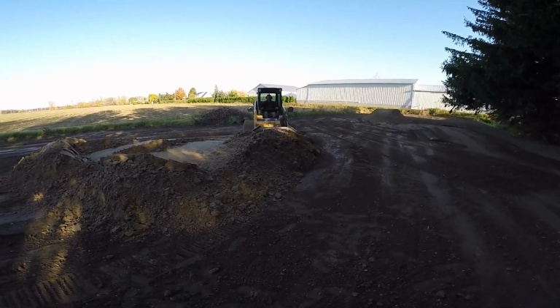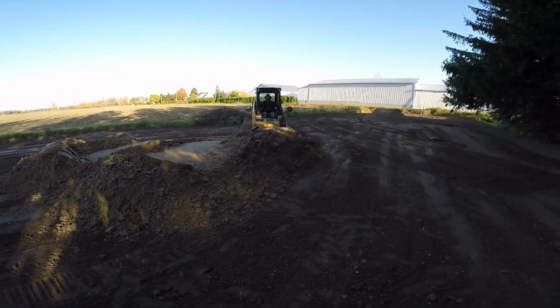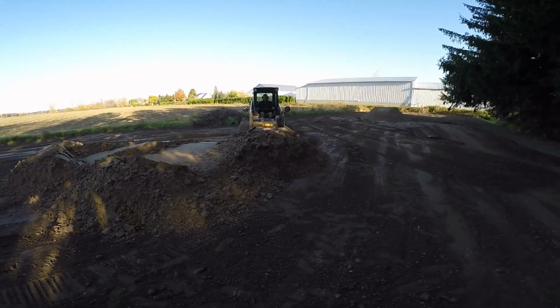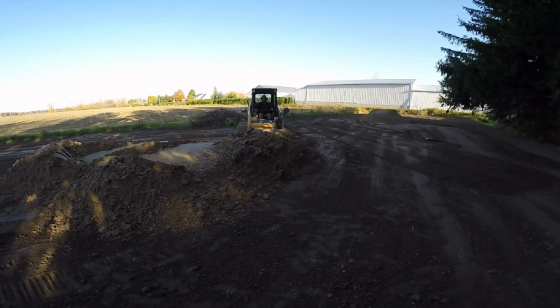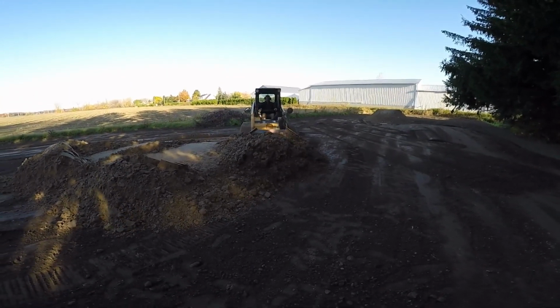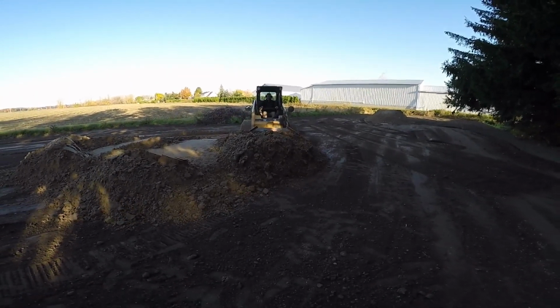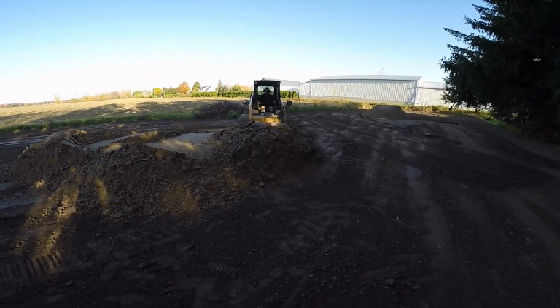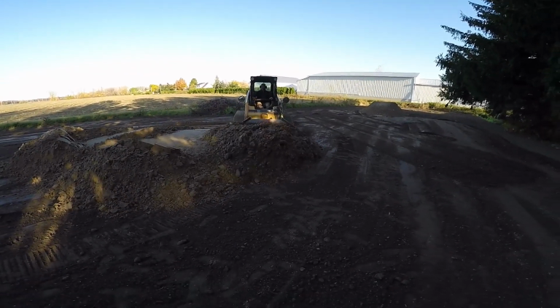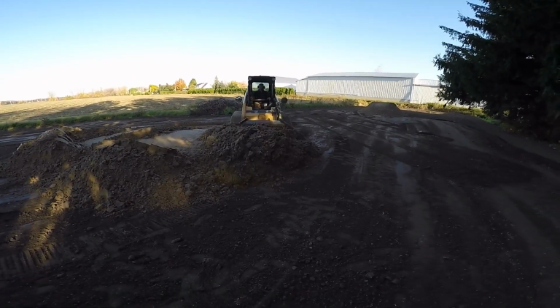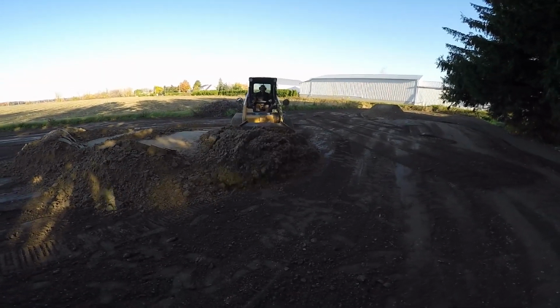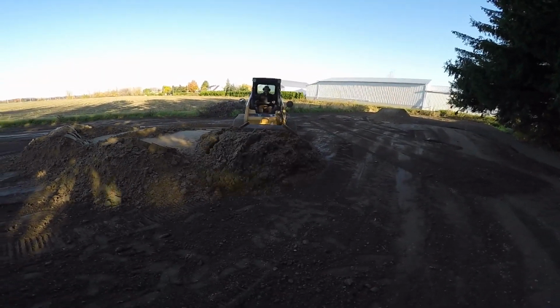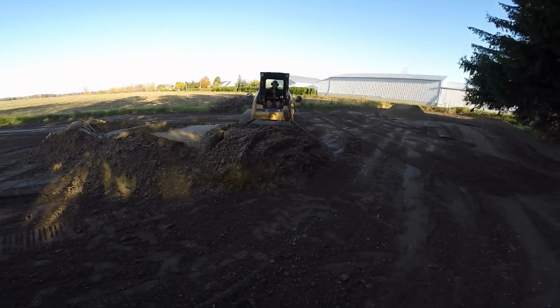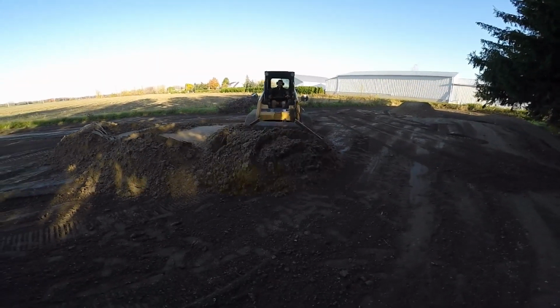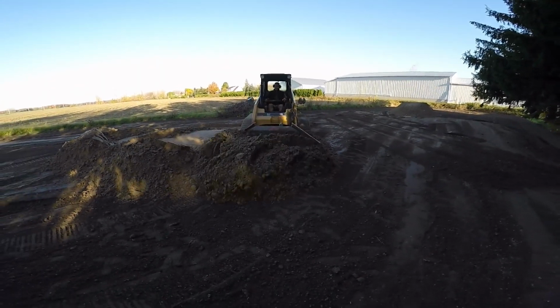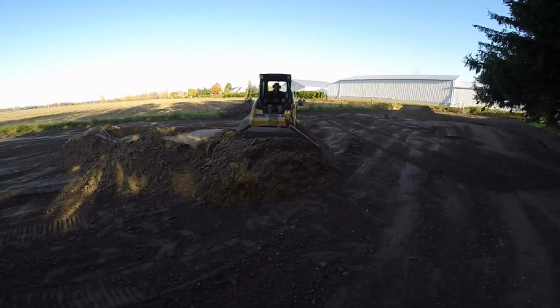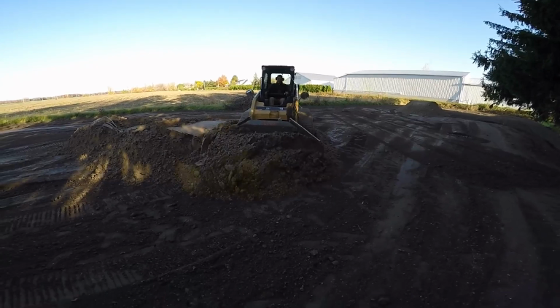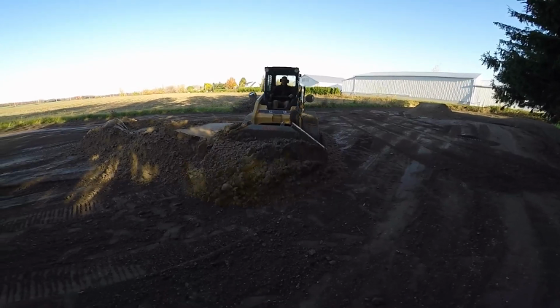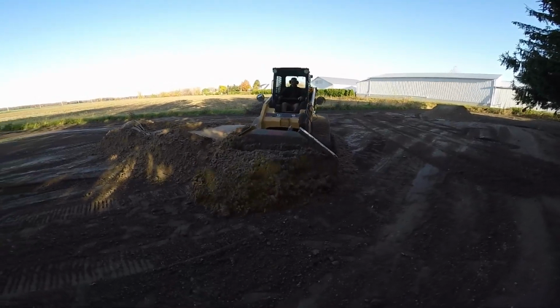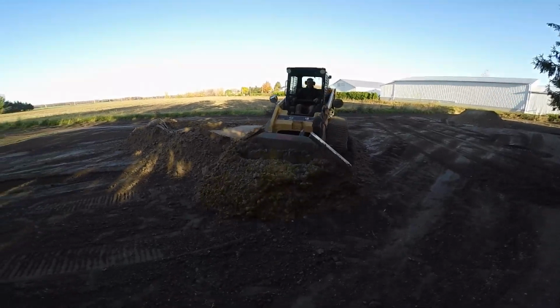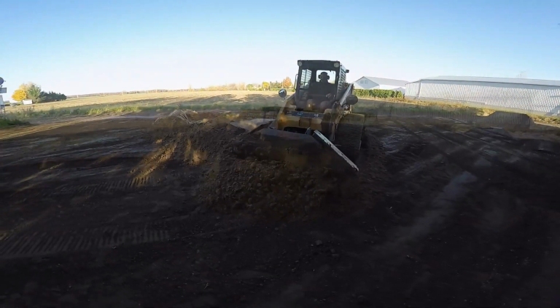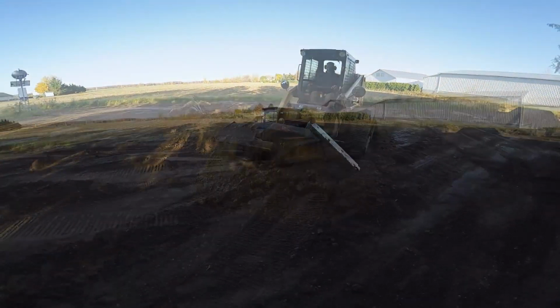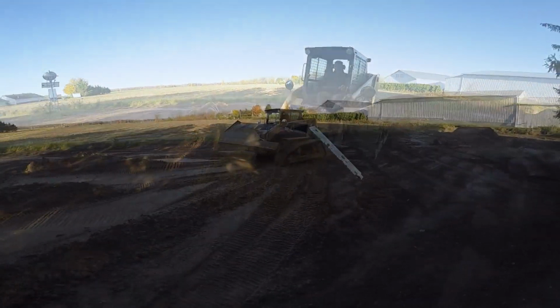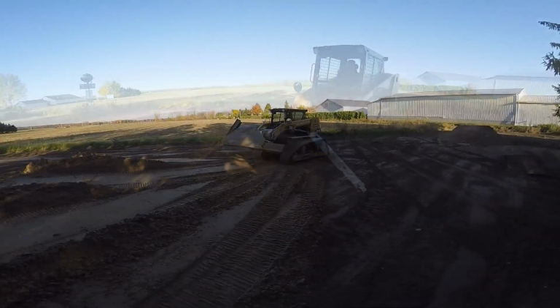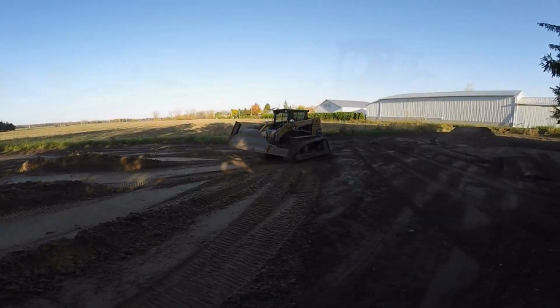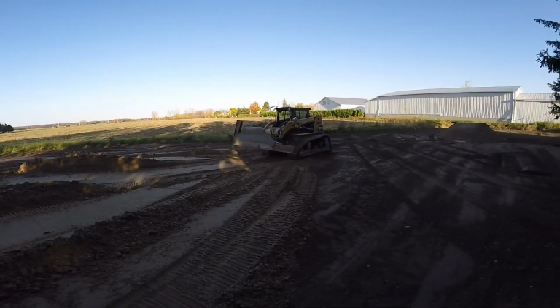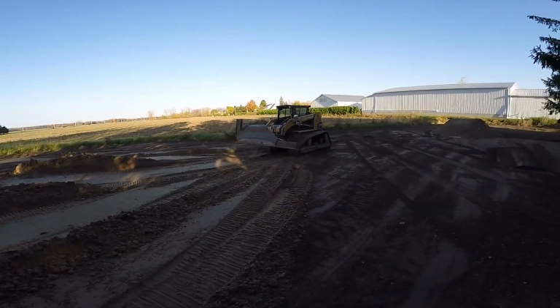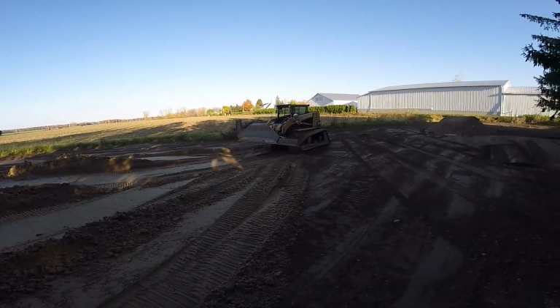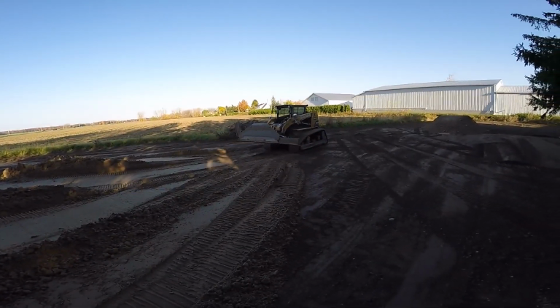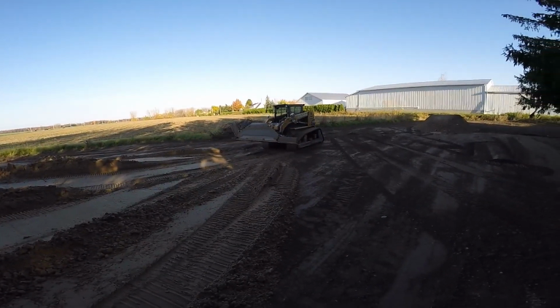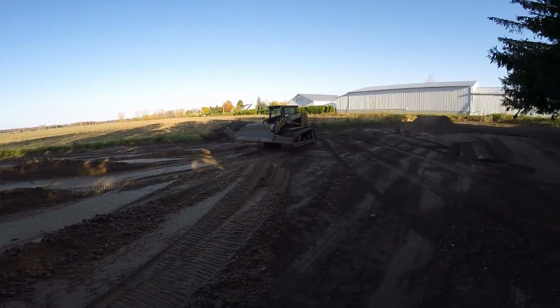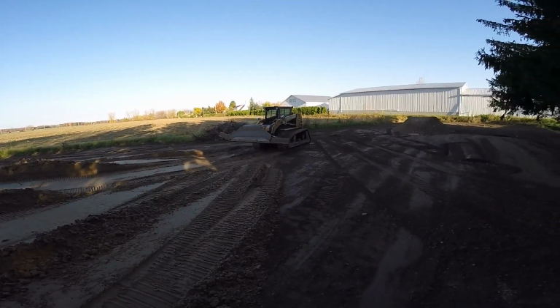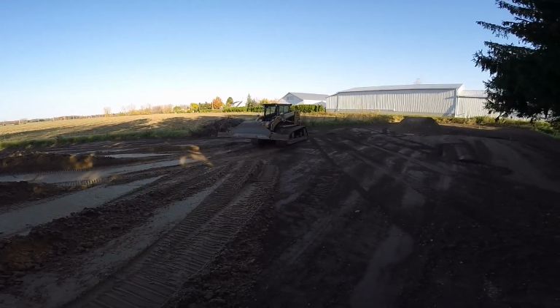Once the sandpile has been flattened enough, you should switch to grading mode by opening the wings.